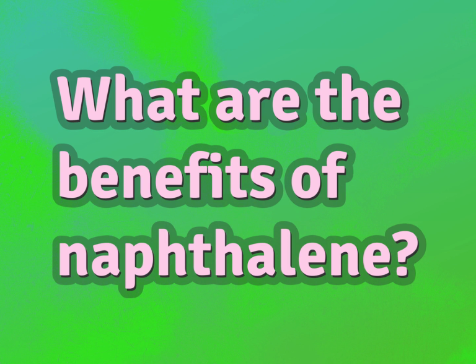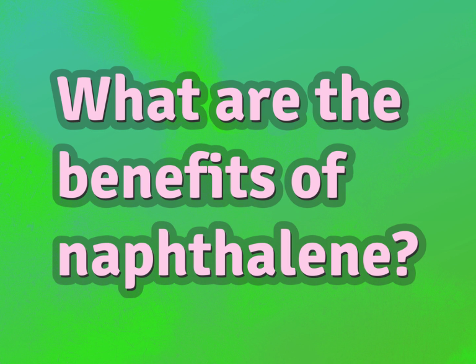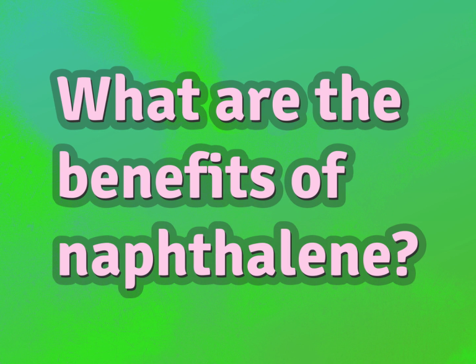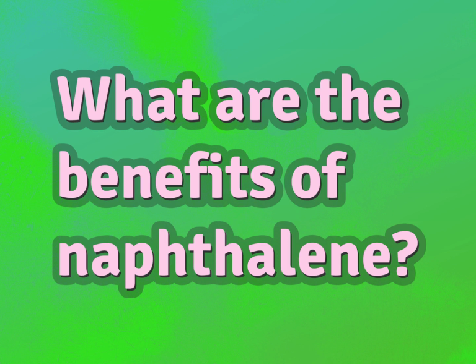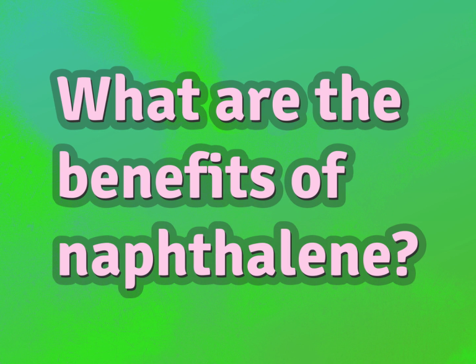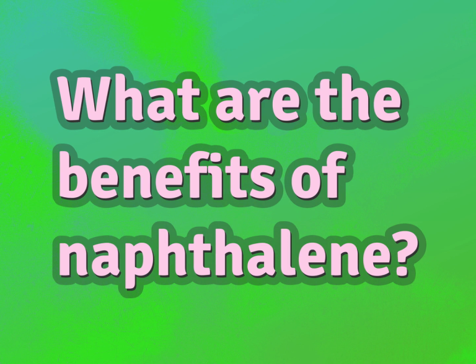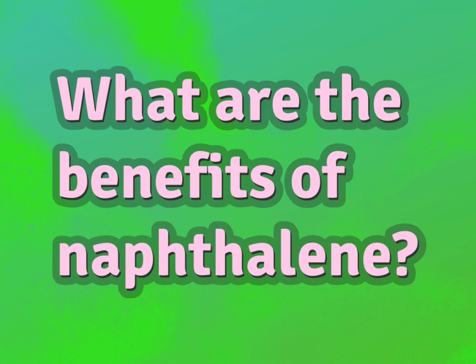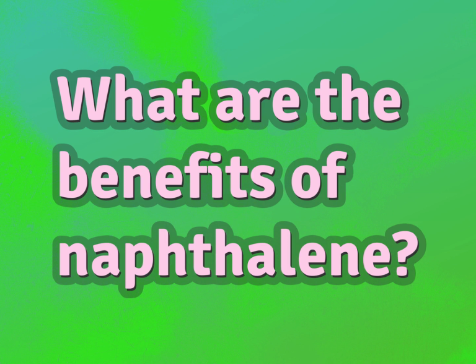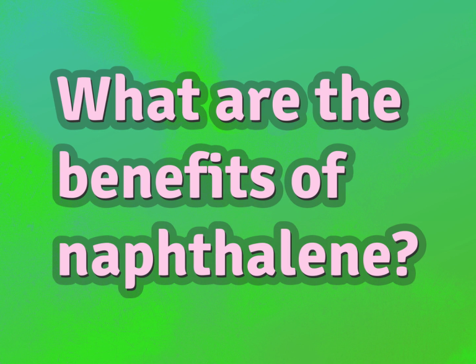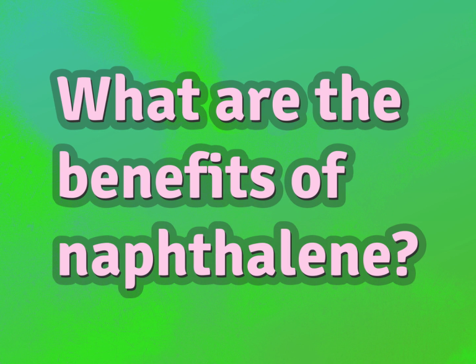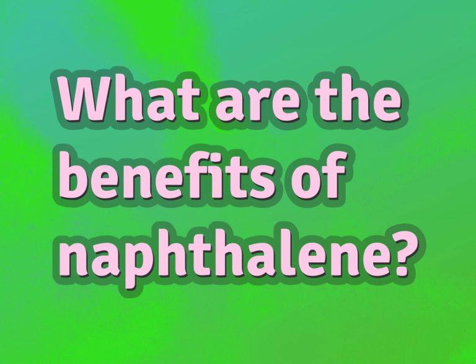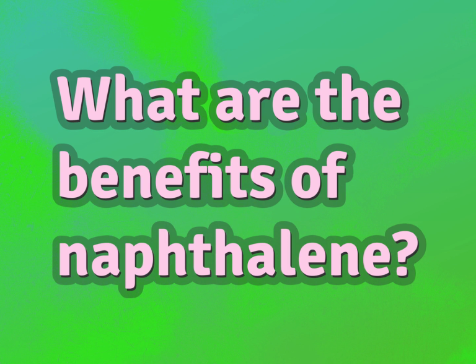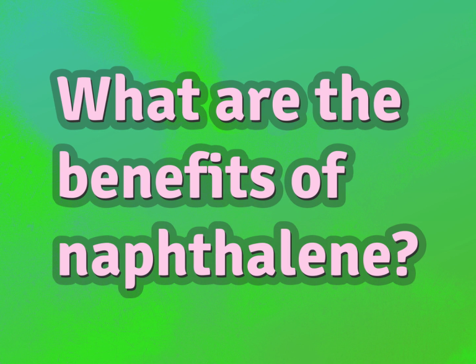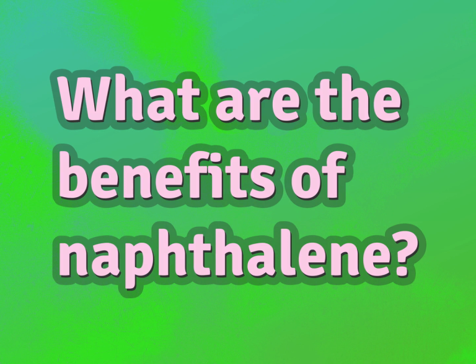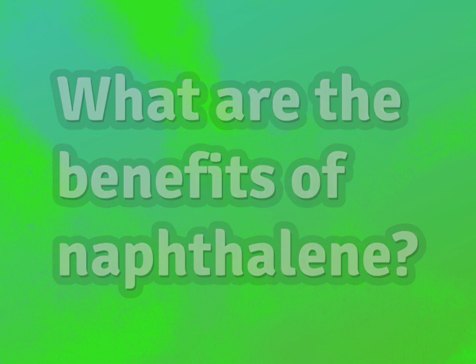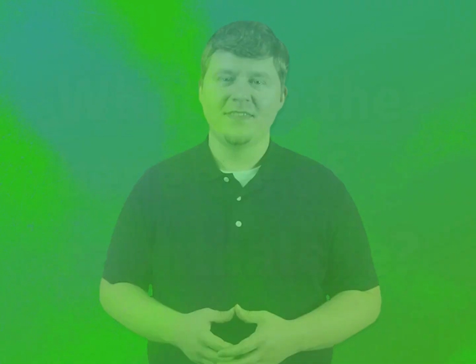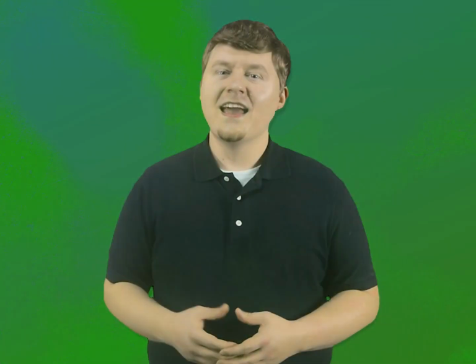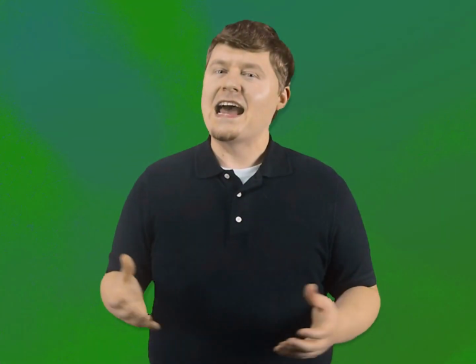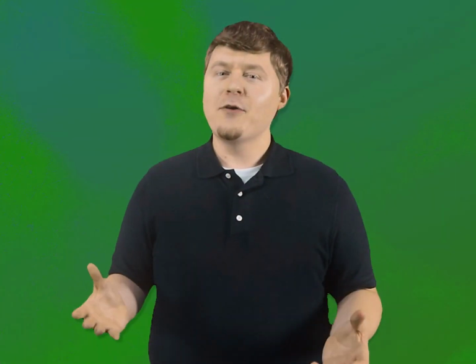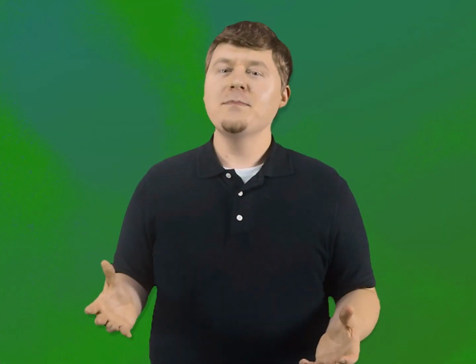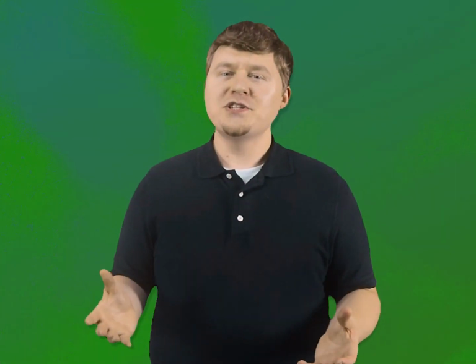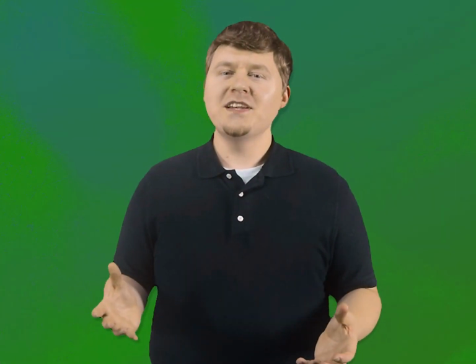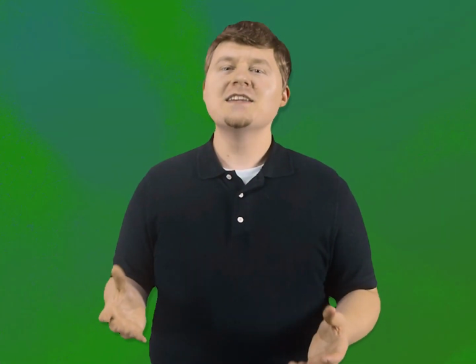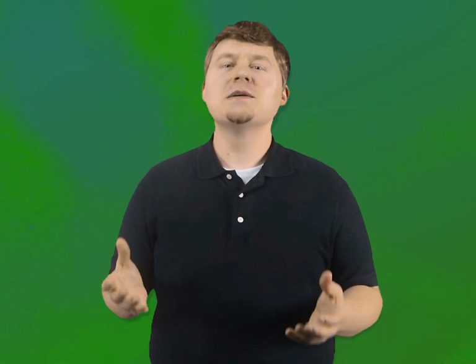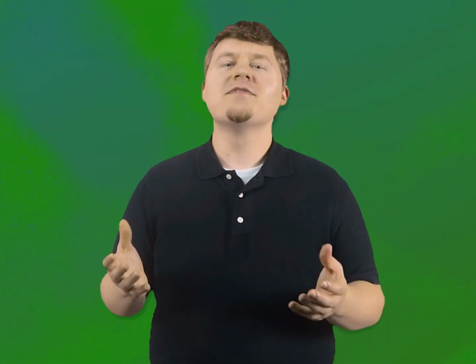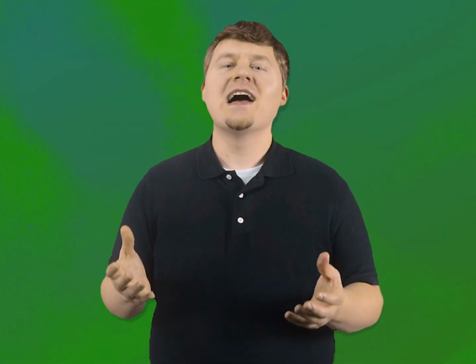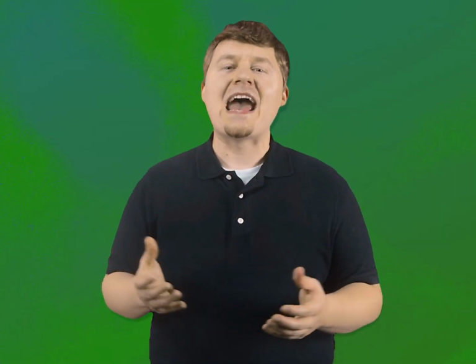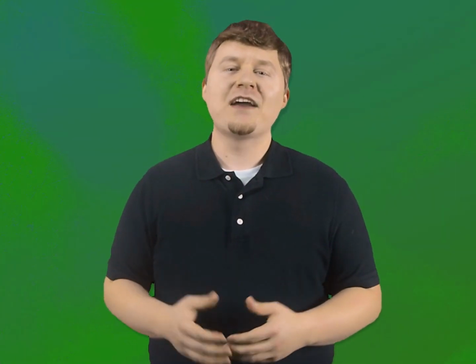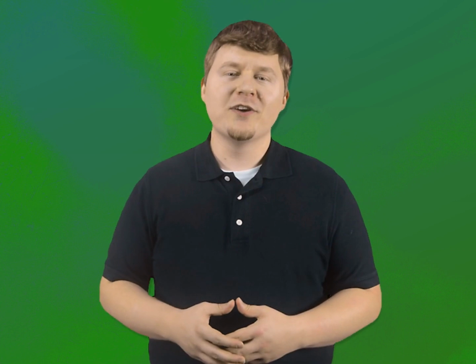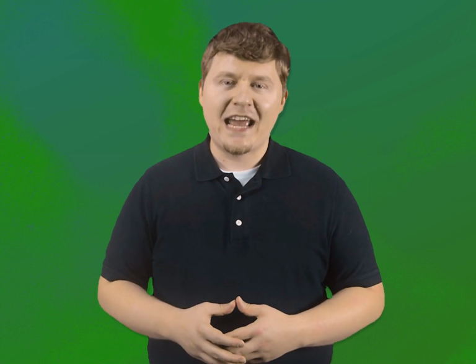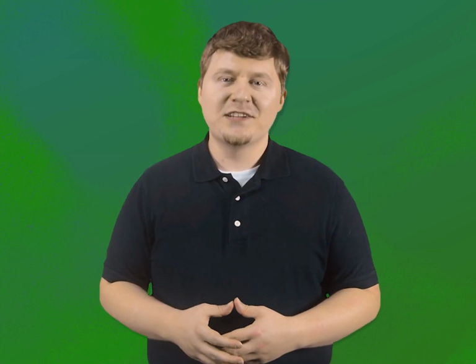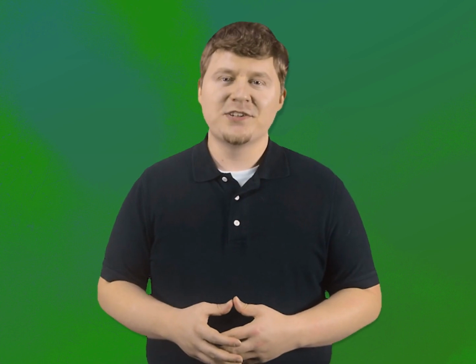What are the benefits of naphthalene? Our mission is to provide accurate answers.